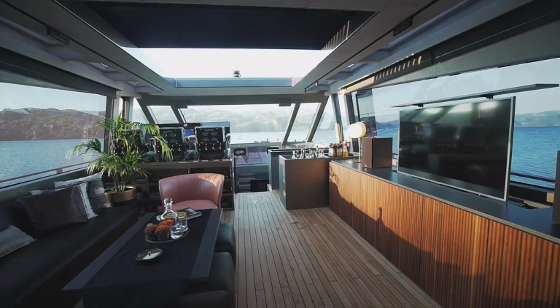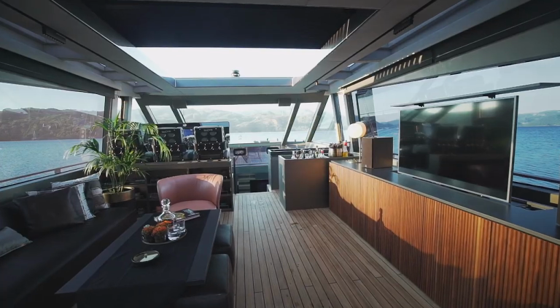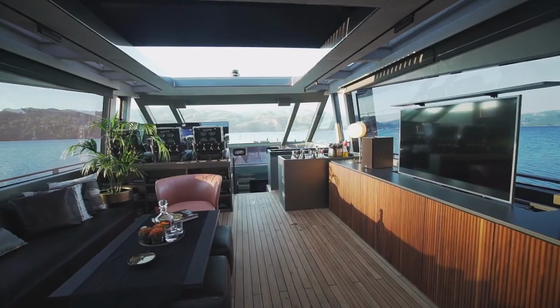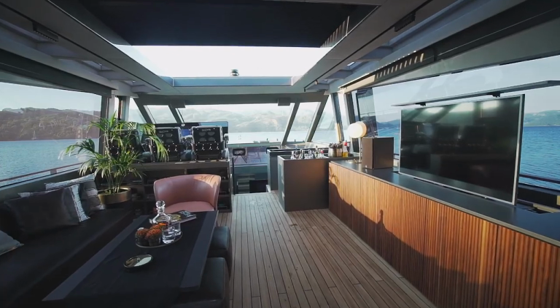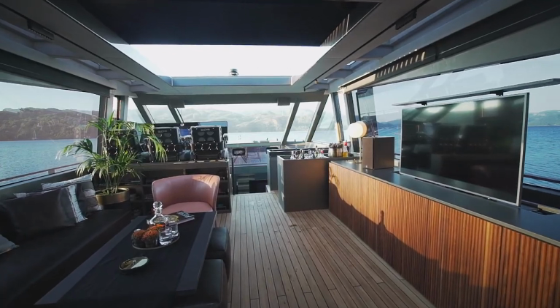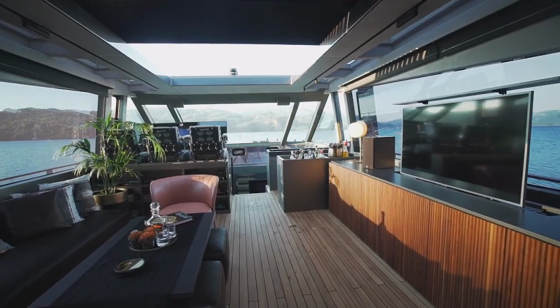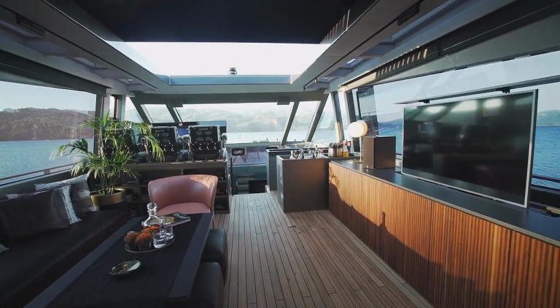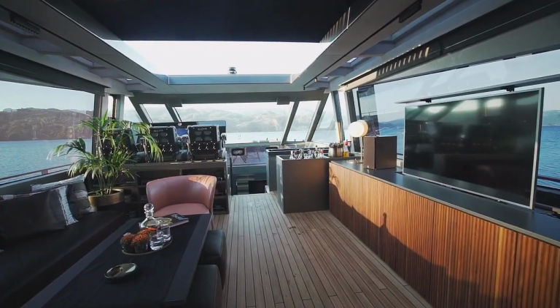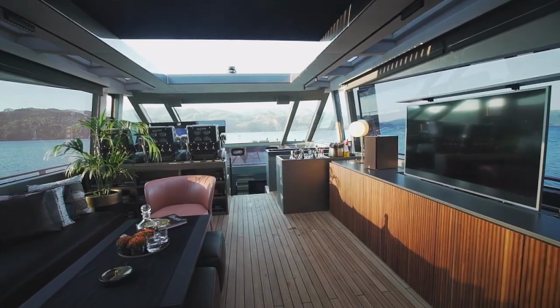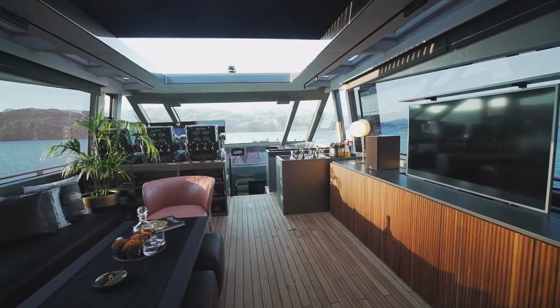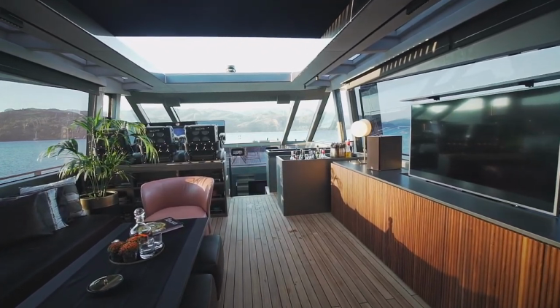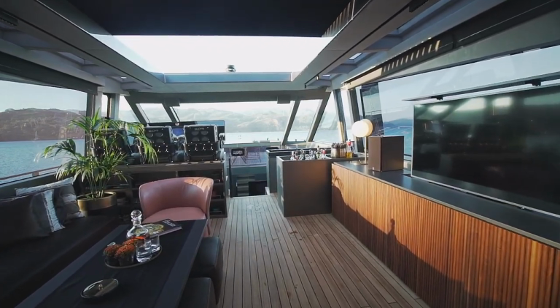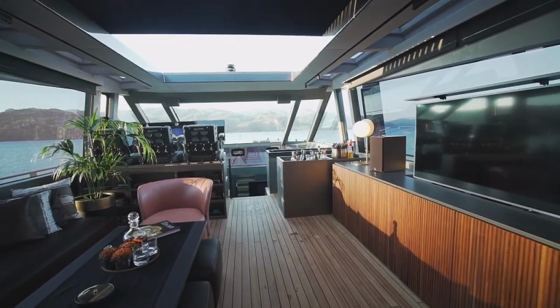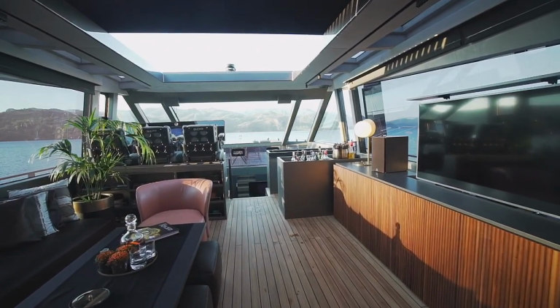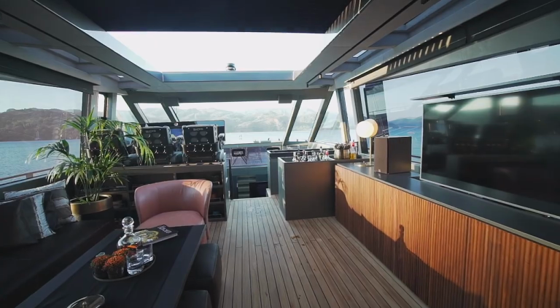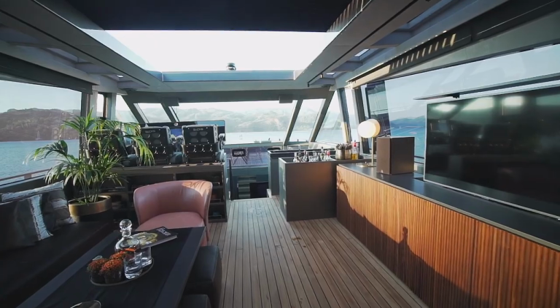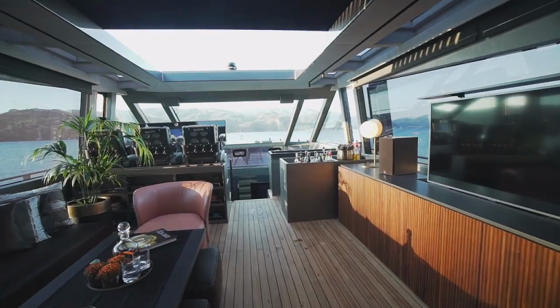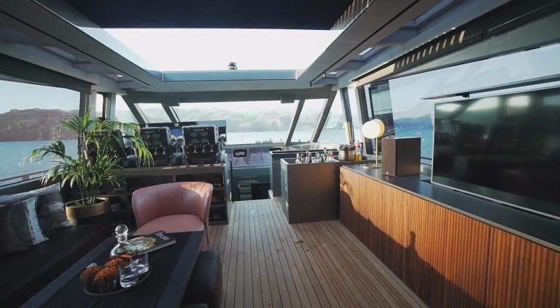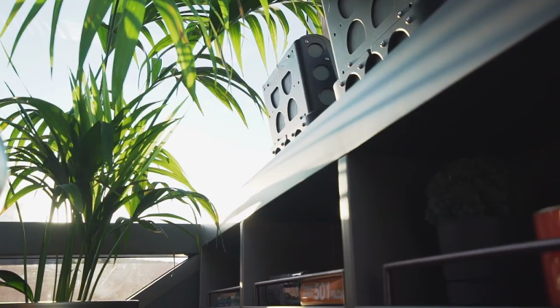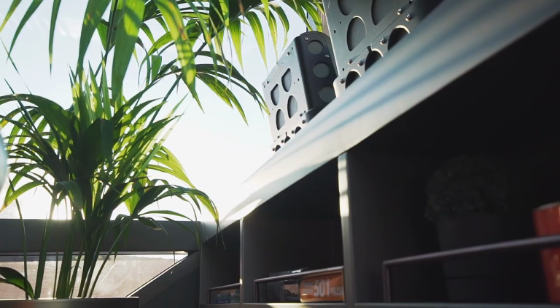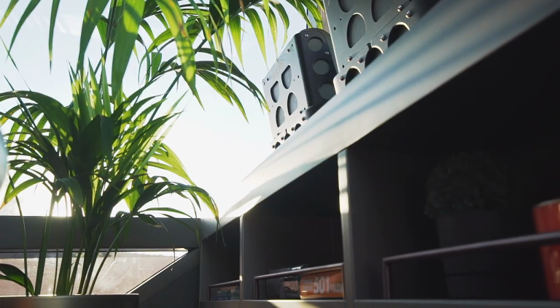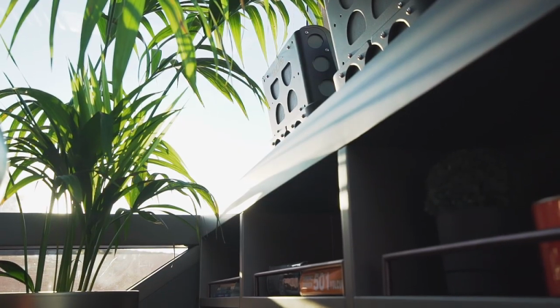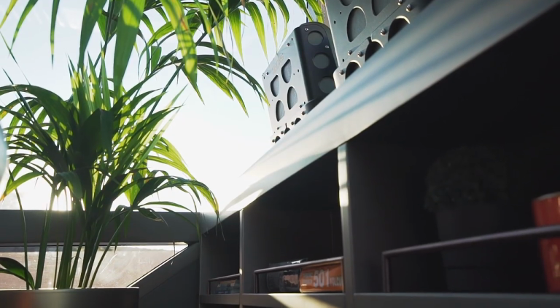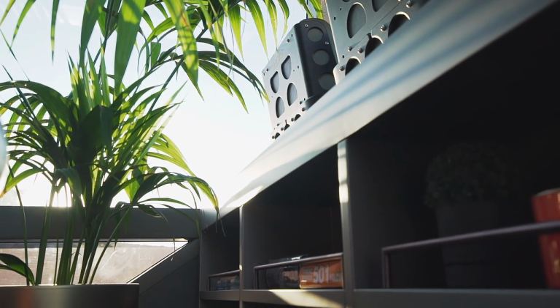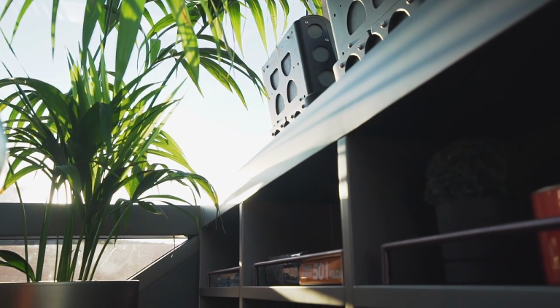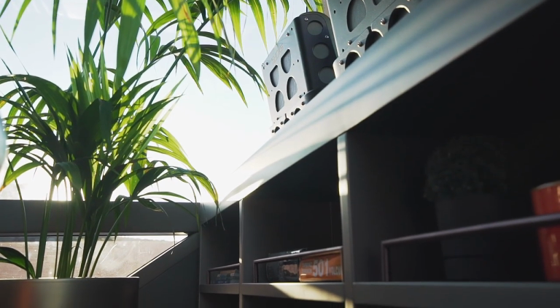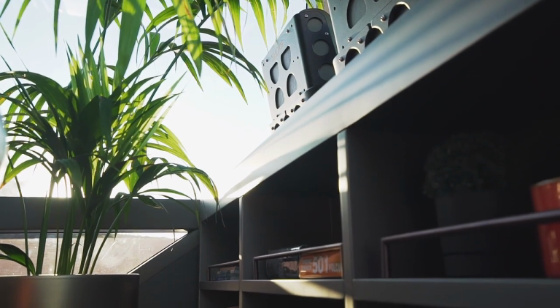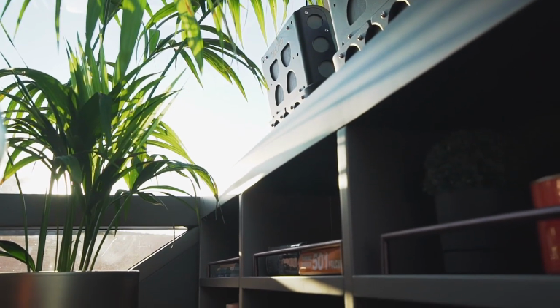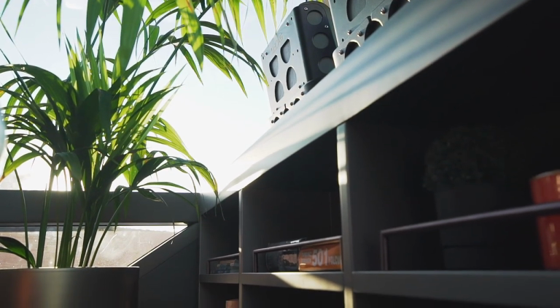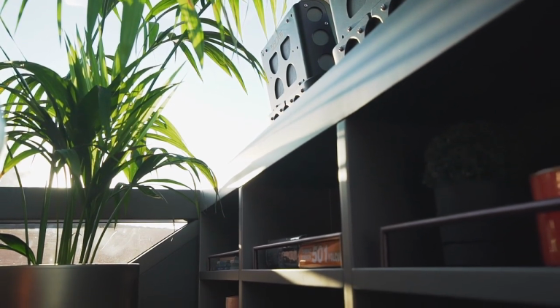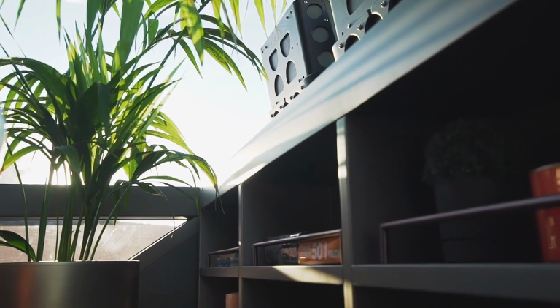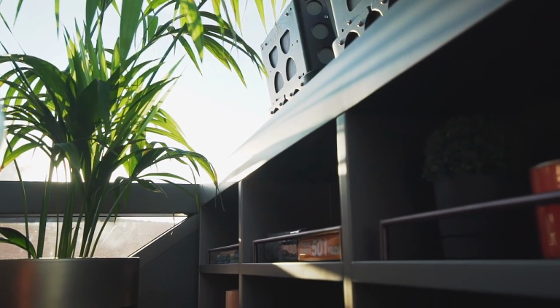Thanks to the glass superstructure and sliding aluminium hardtop, the main deck salon is light and airy.